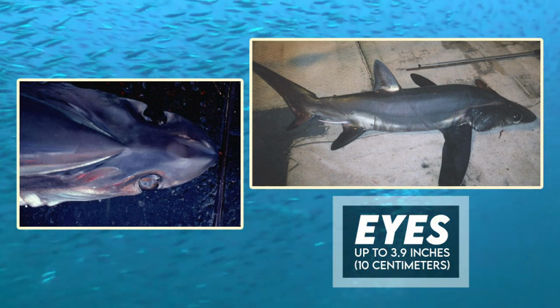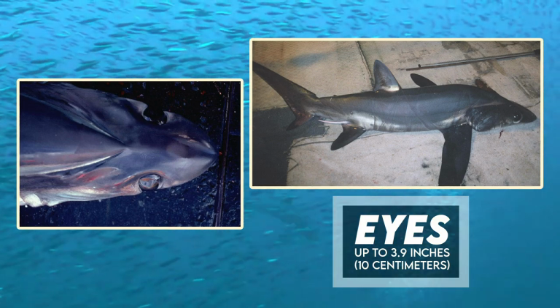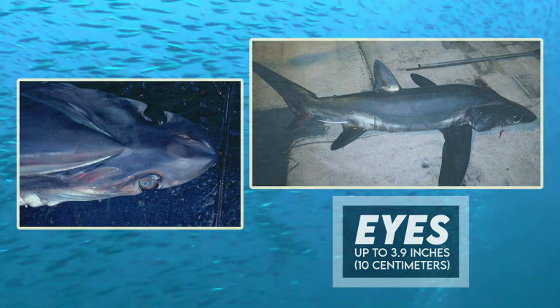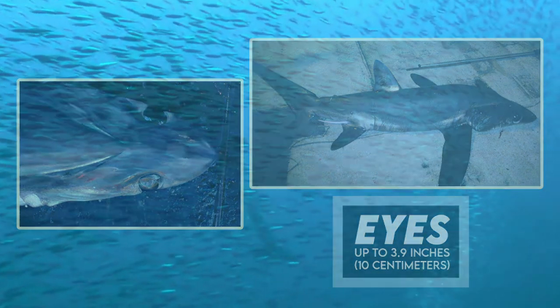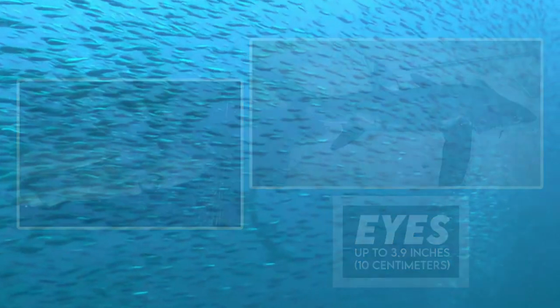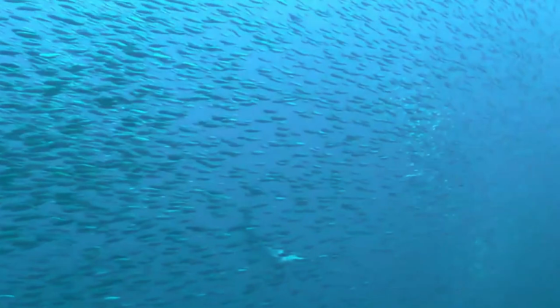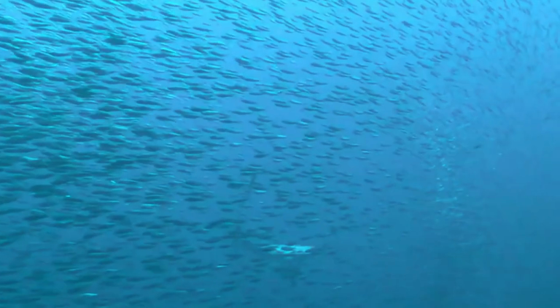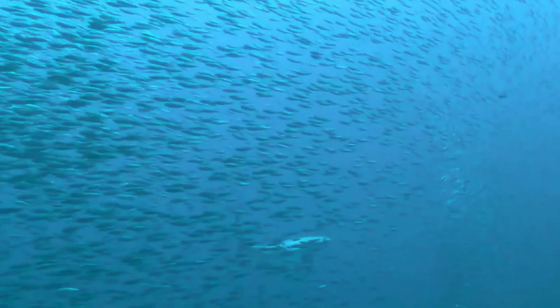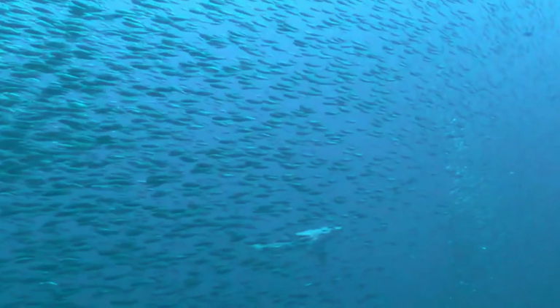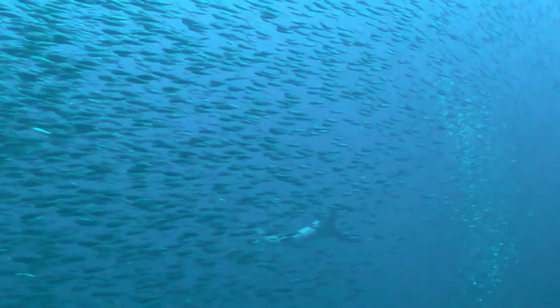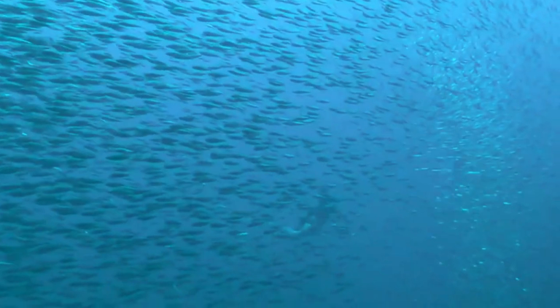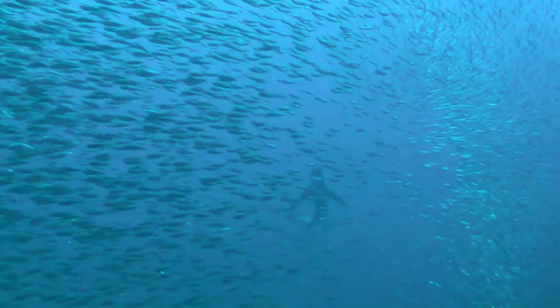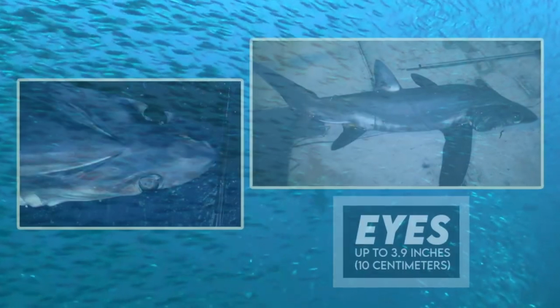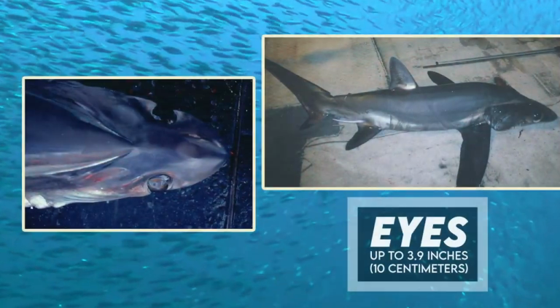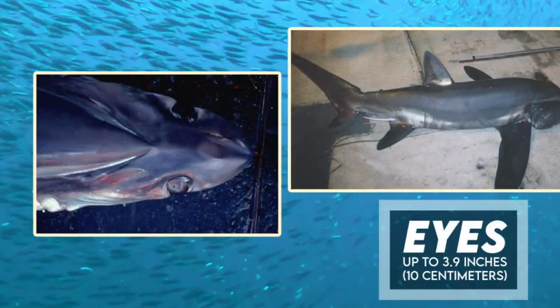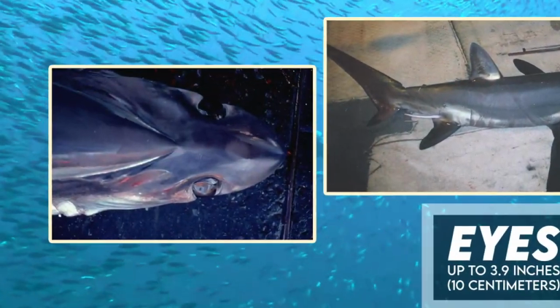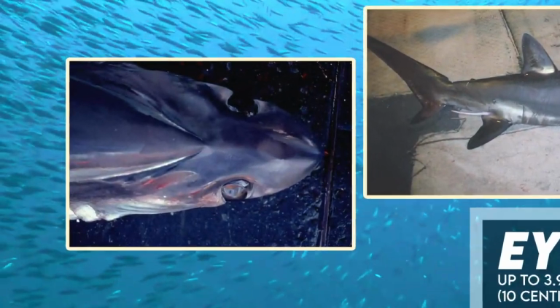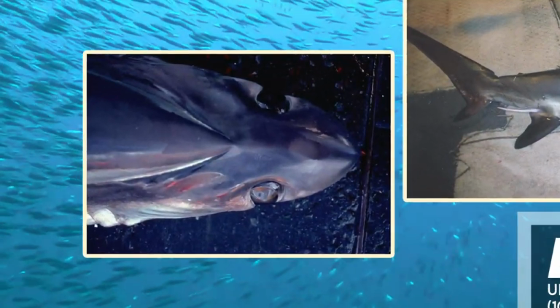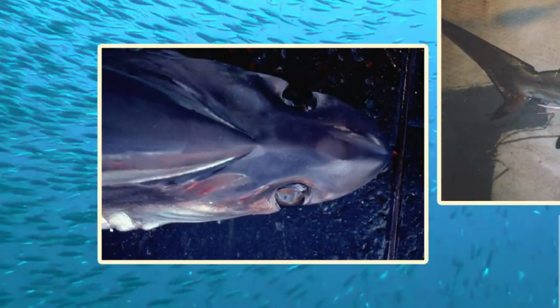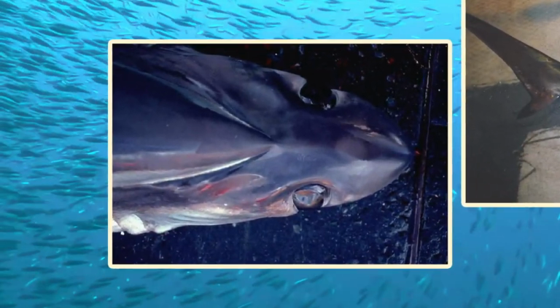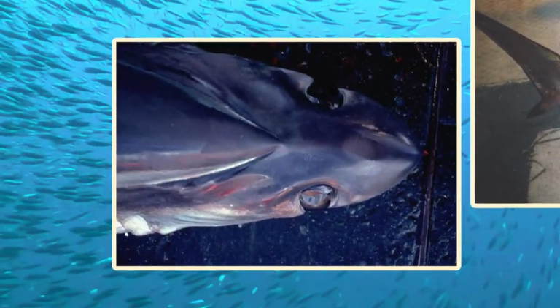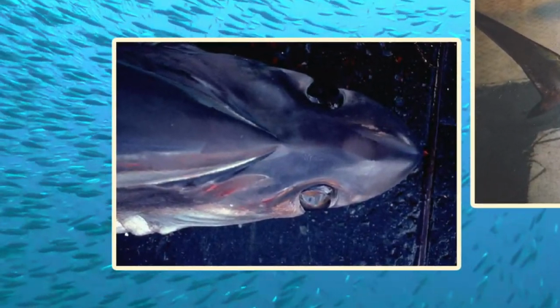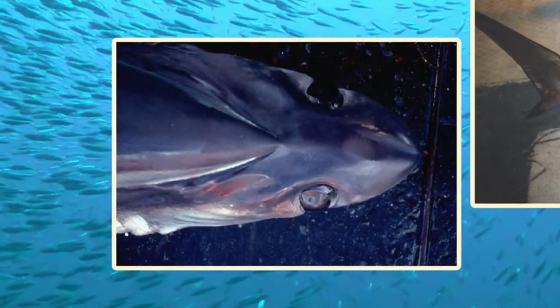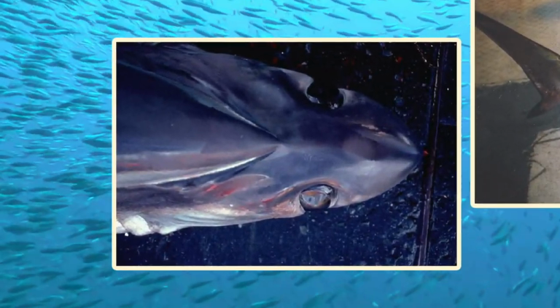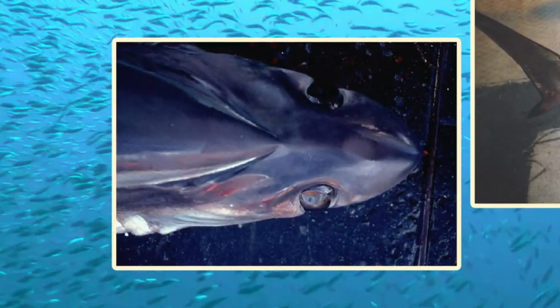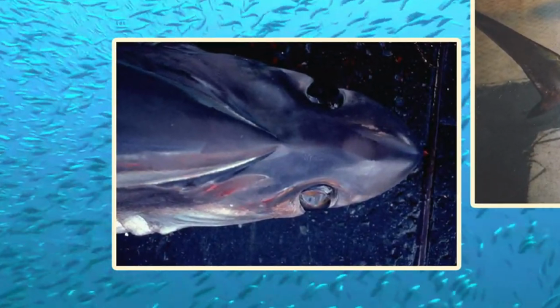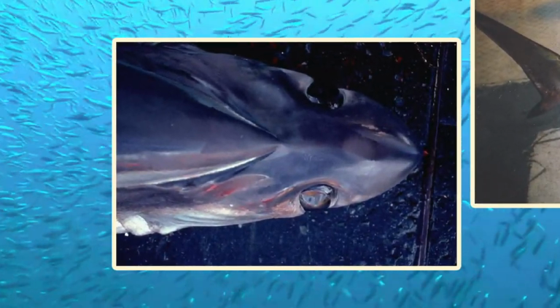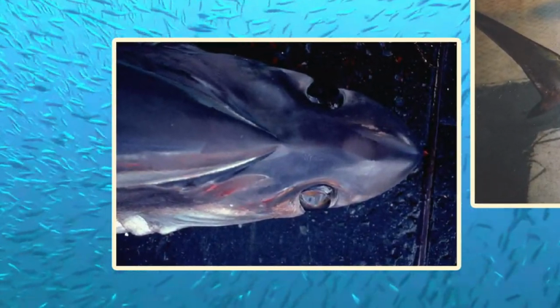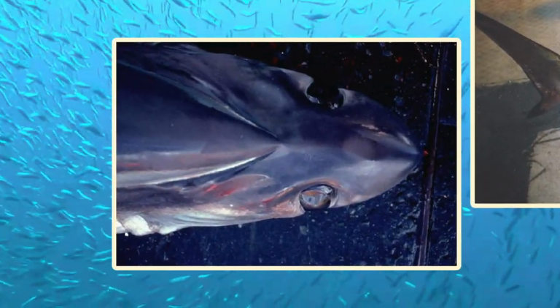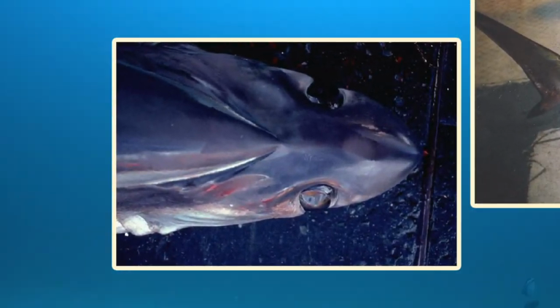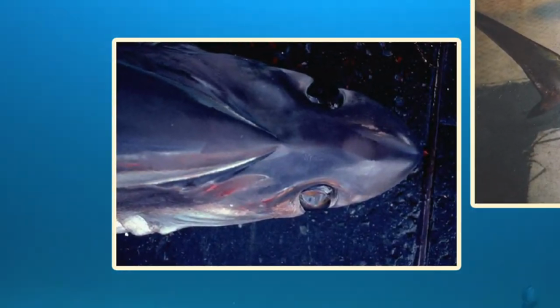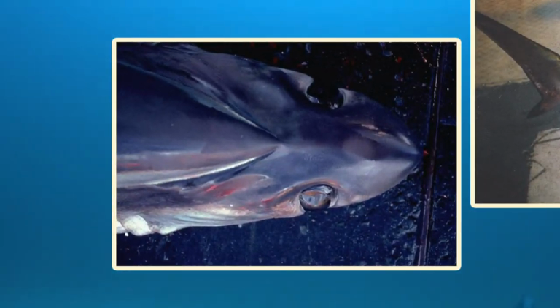The eyes of the Big Eye Thresher can measure up to 3.9 inches or 10 centimeters across in adults. This species can also be distinguished by a pair of deep grooves on the top of its head, from which its scientific name is derived.